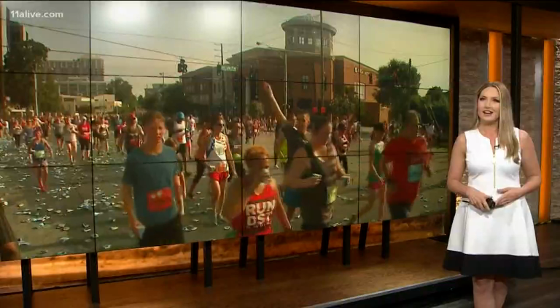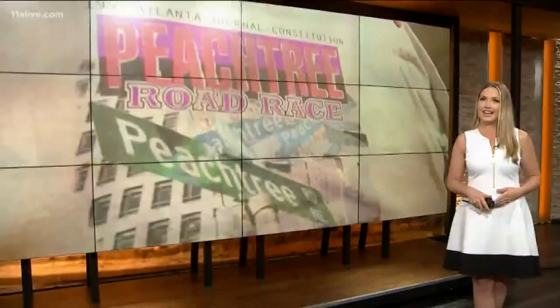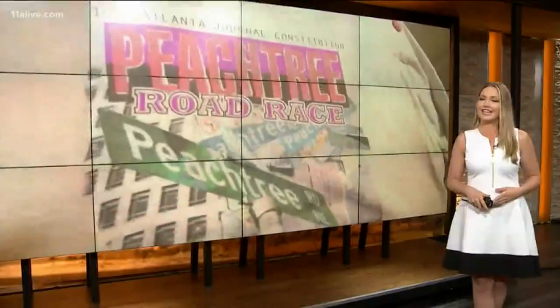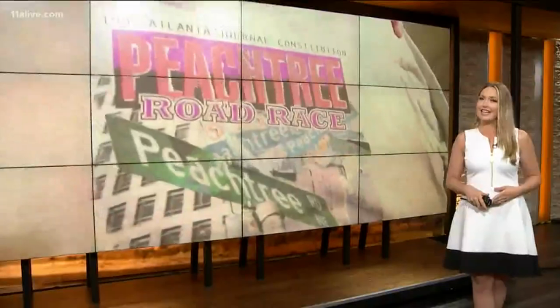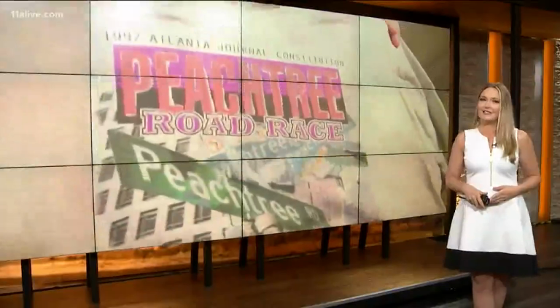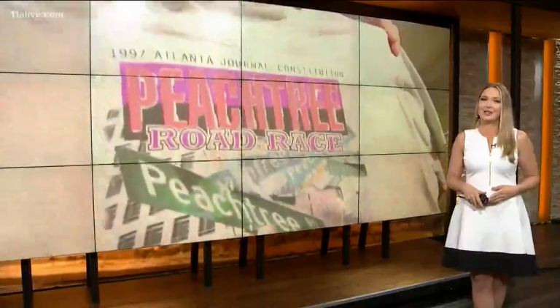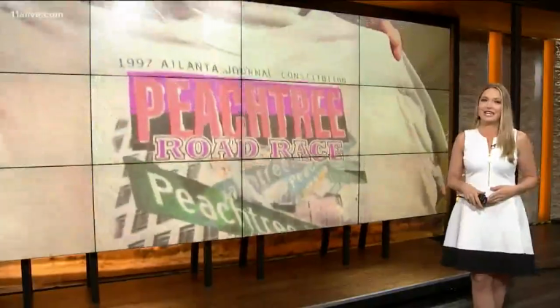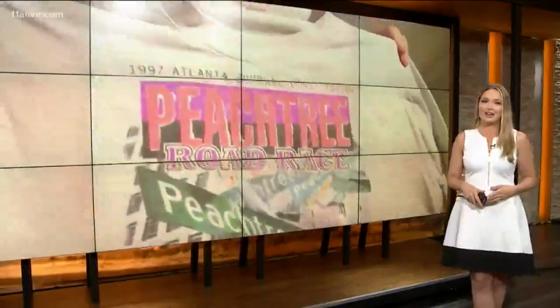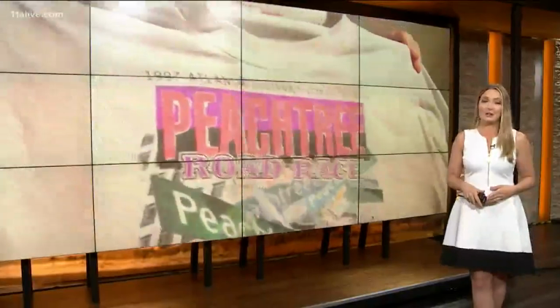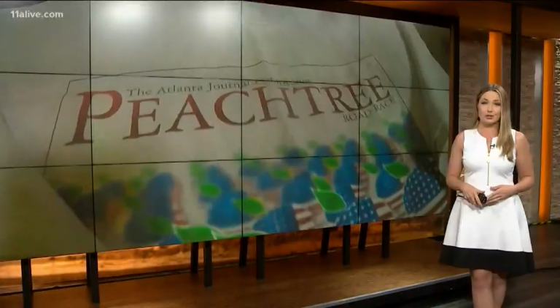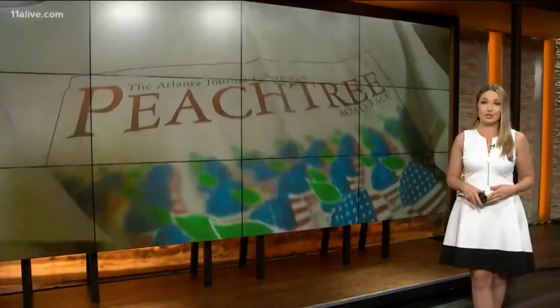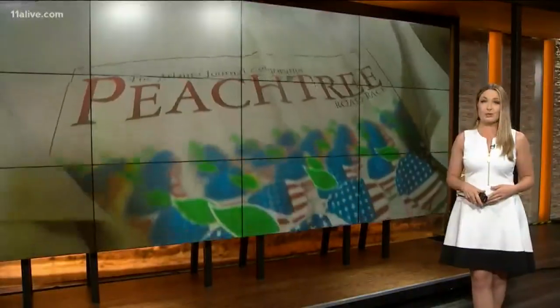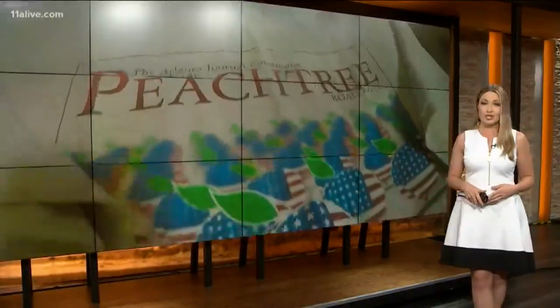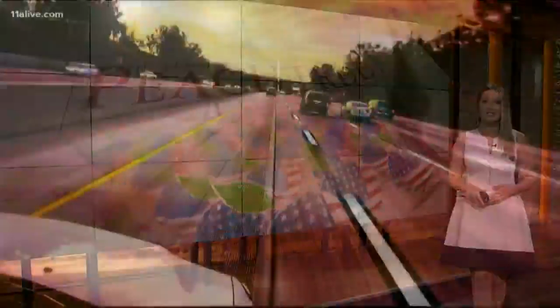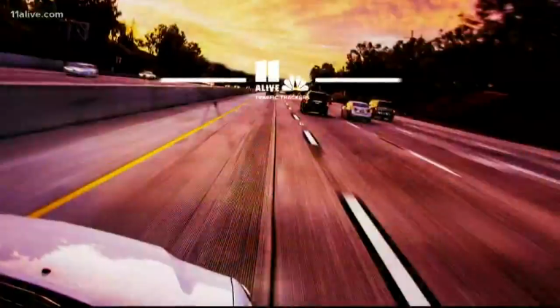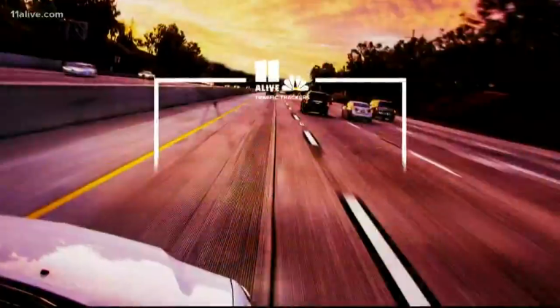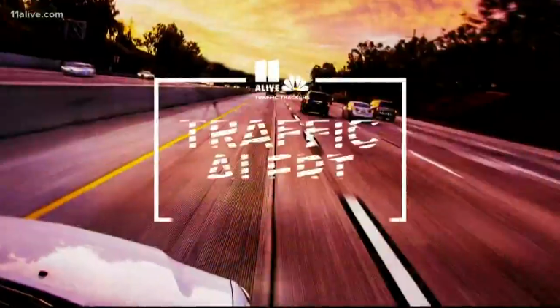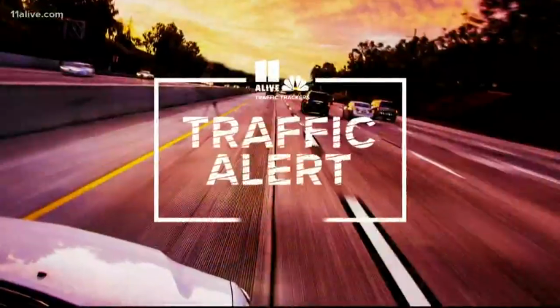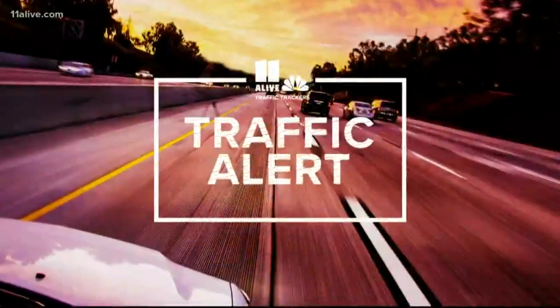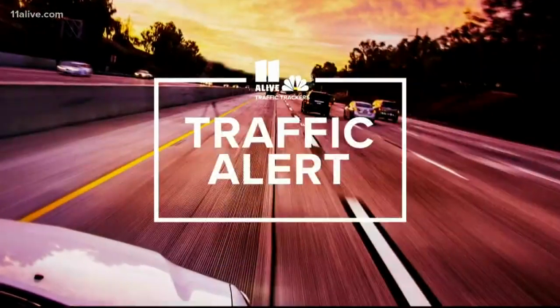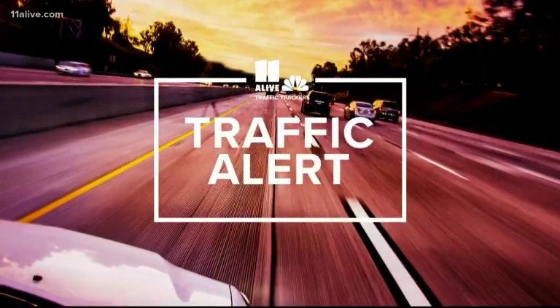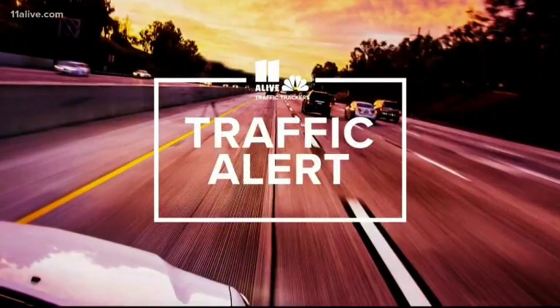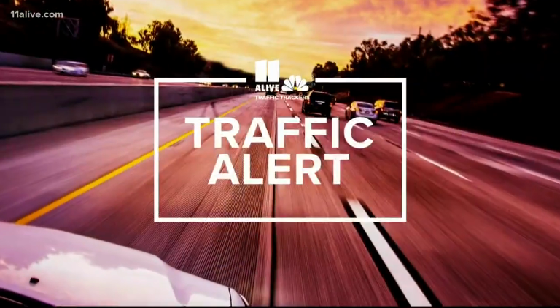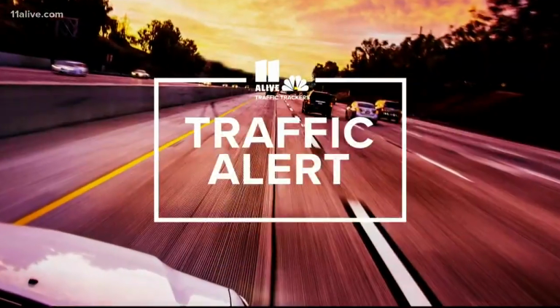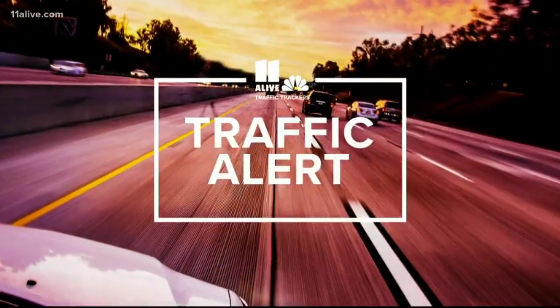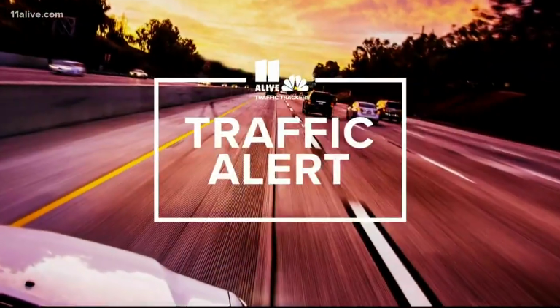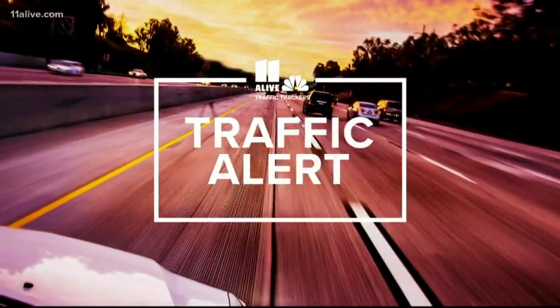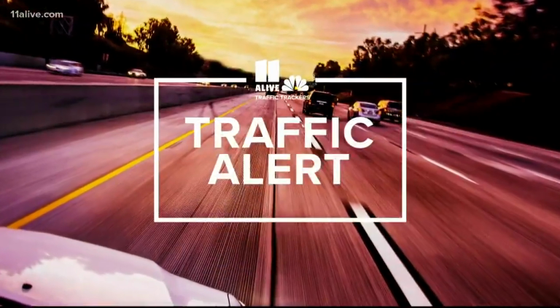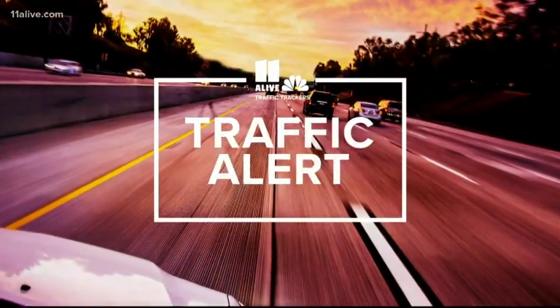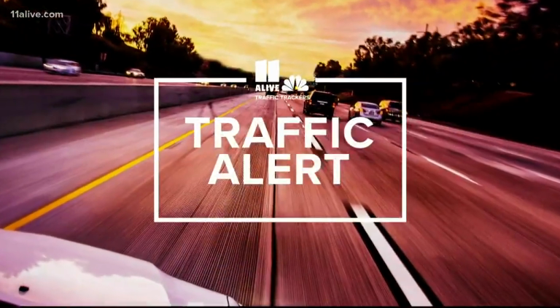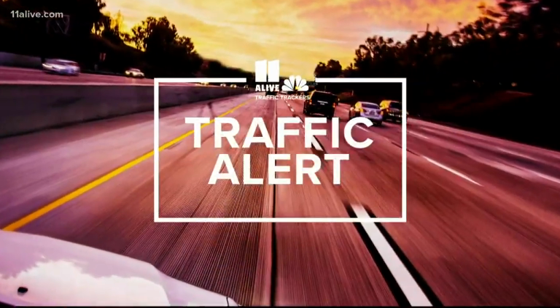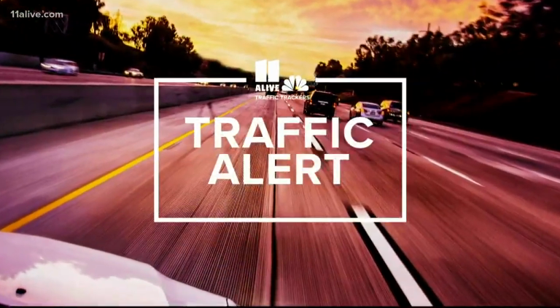All right, if you're getting out on the roads this morning, something you need to know. Crash Clark — yeah, it's a red alert.